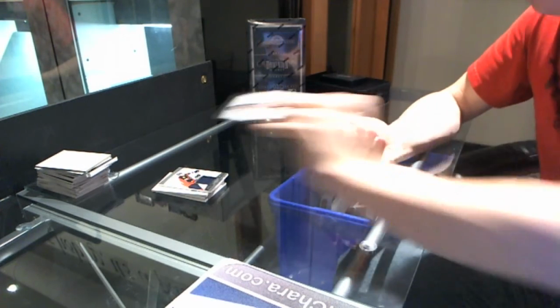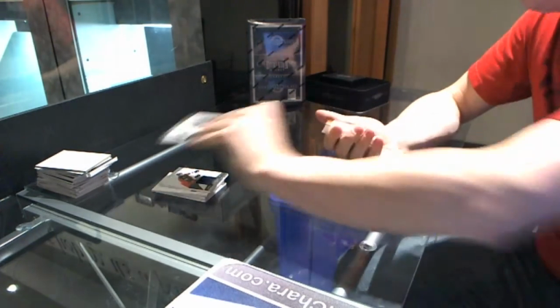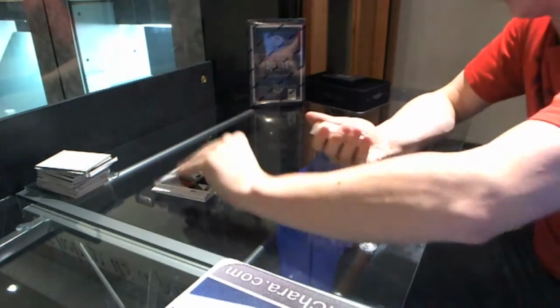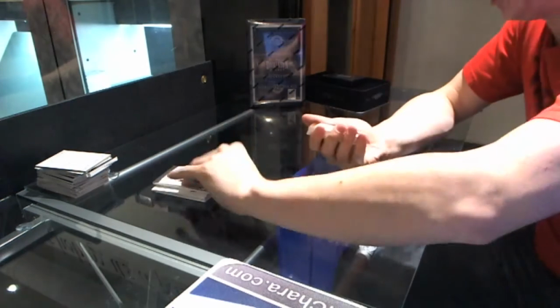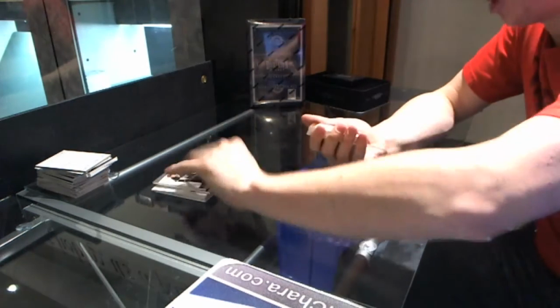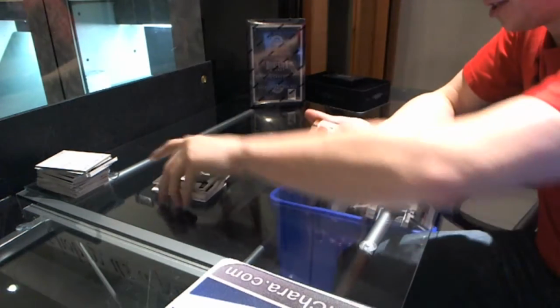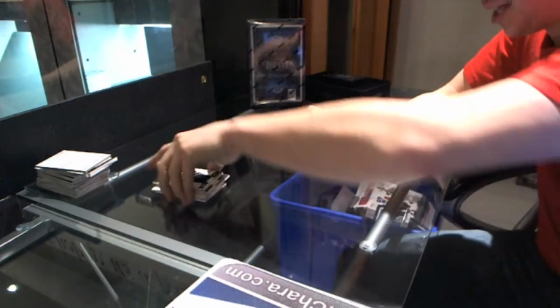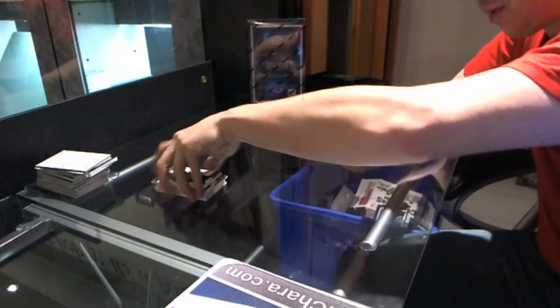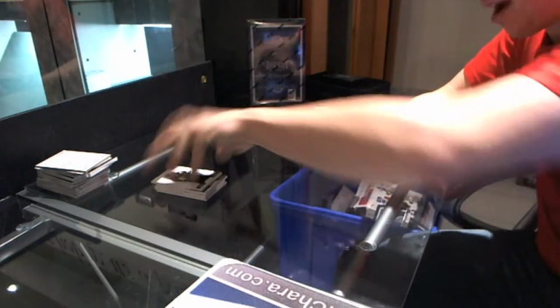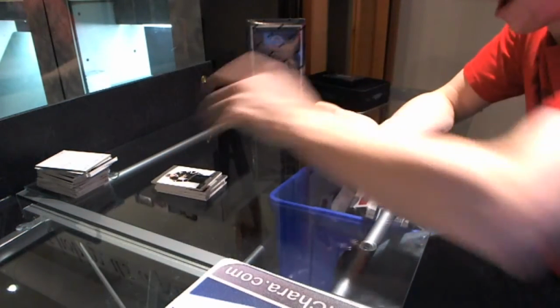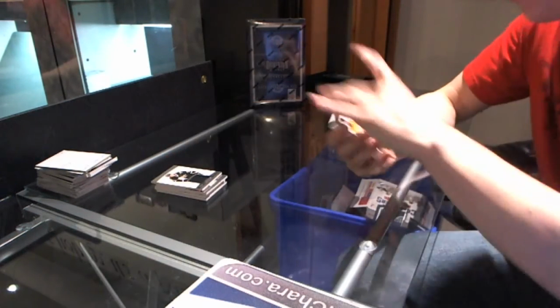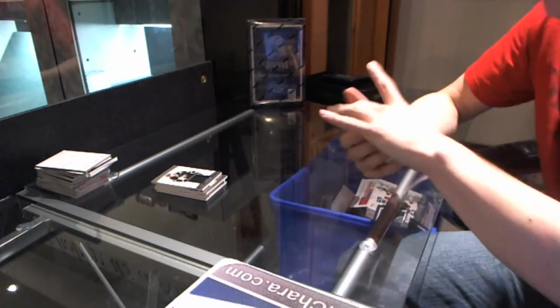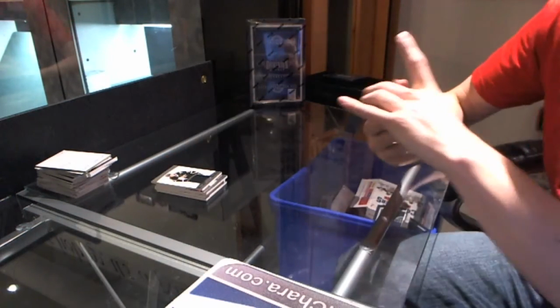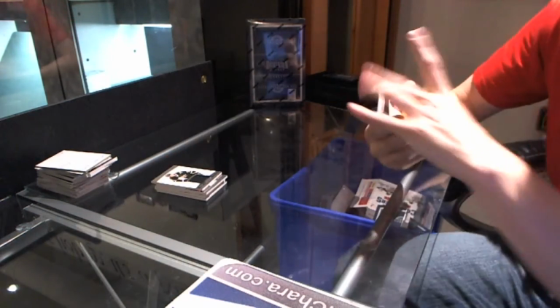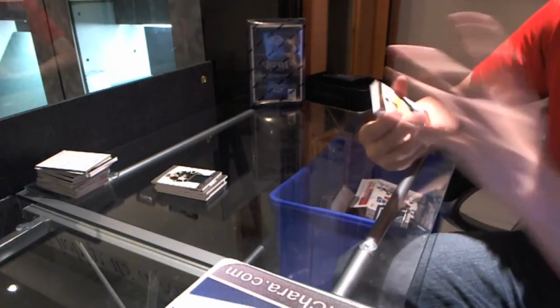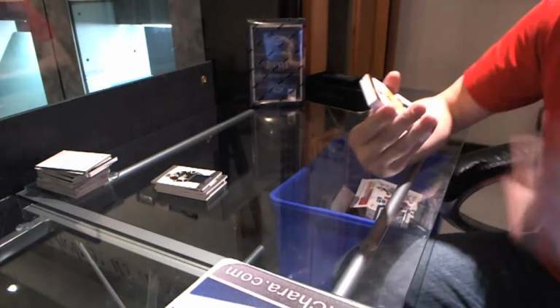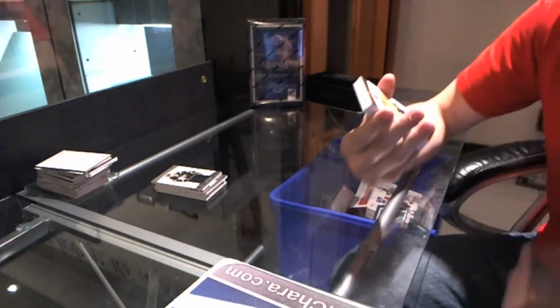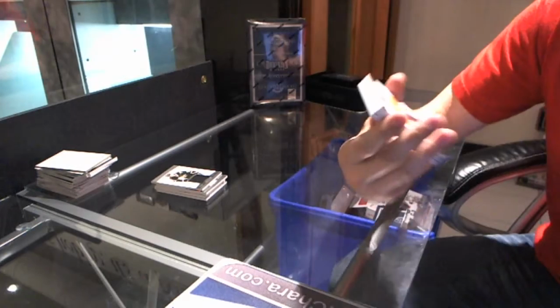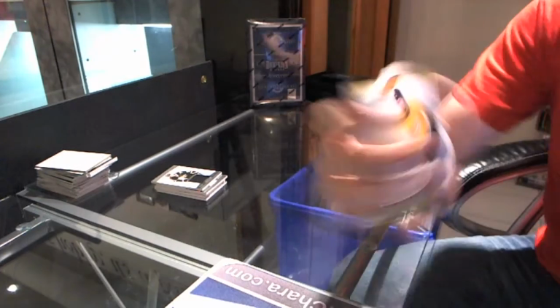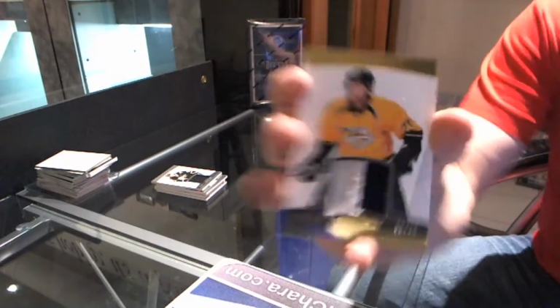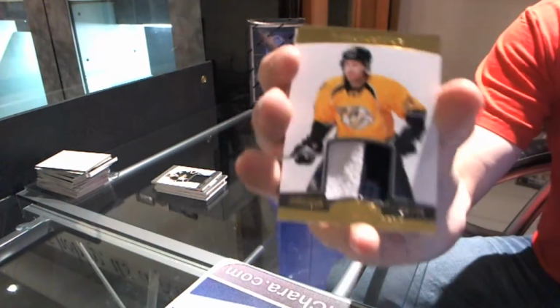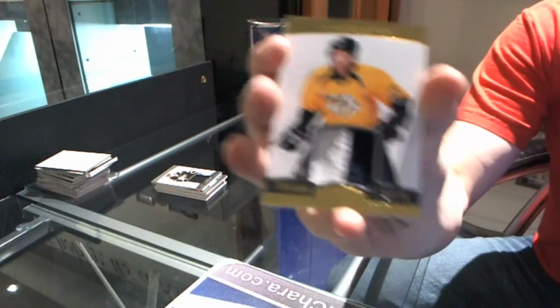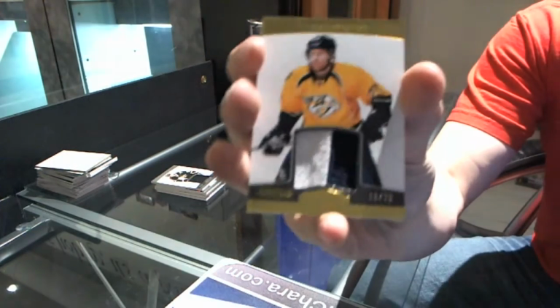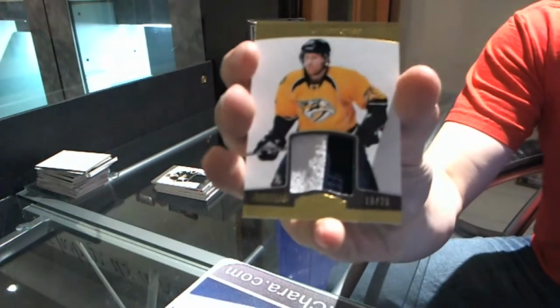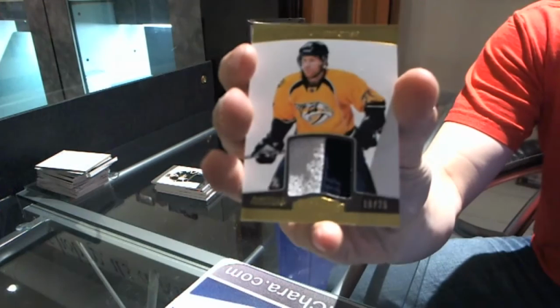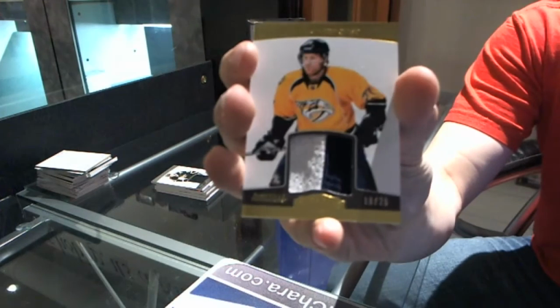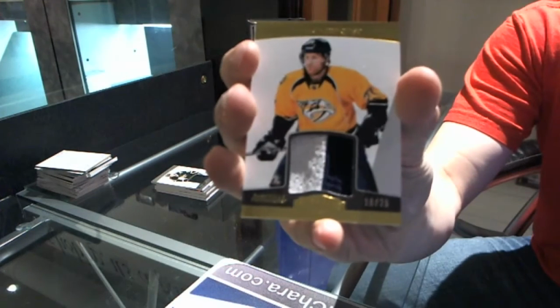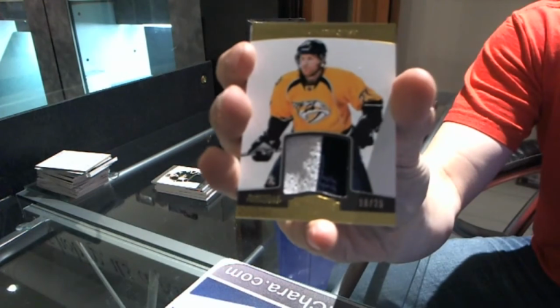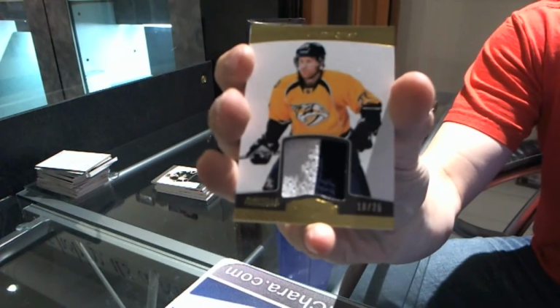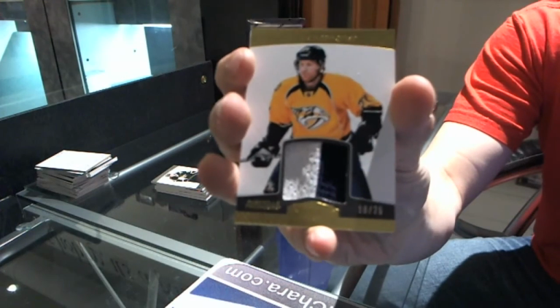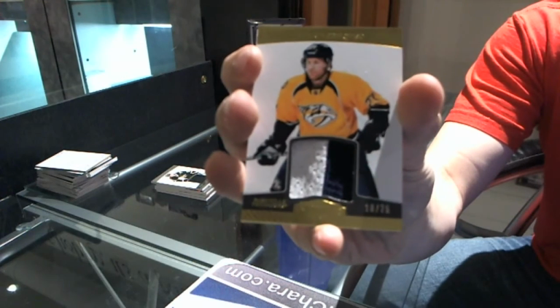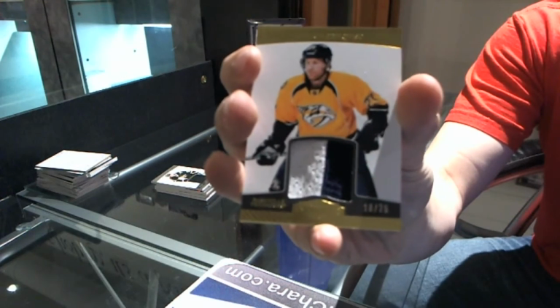We've got a jersey prime, number 10 of 25, Patrick Hornqvist.